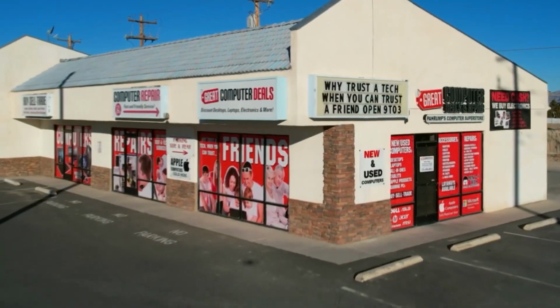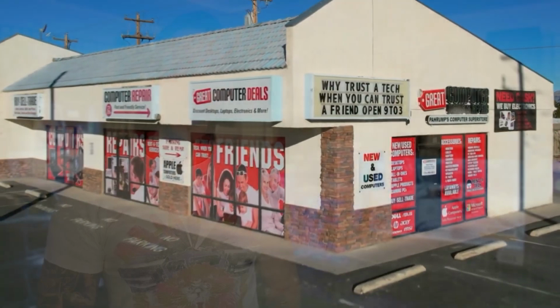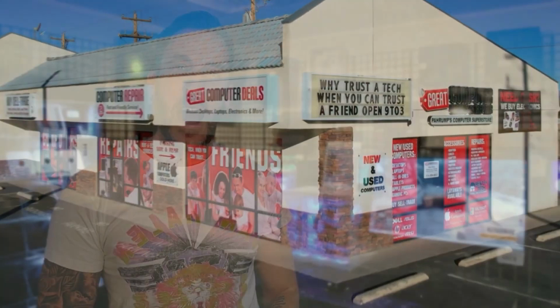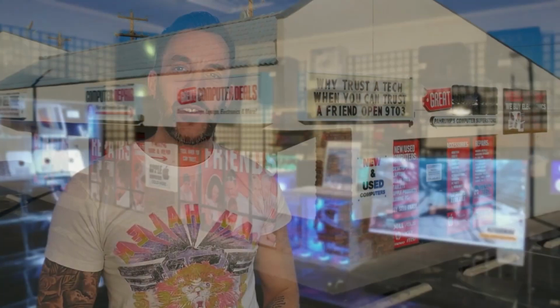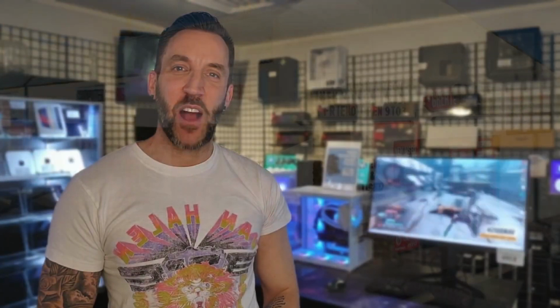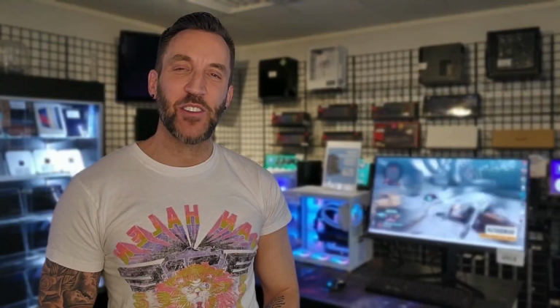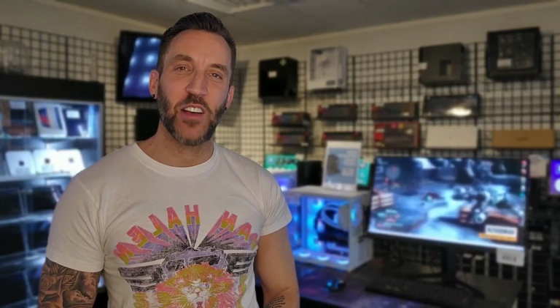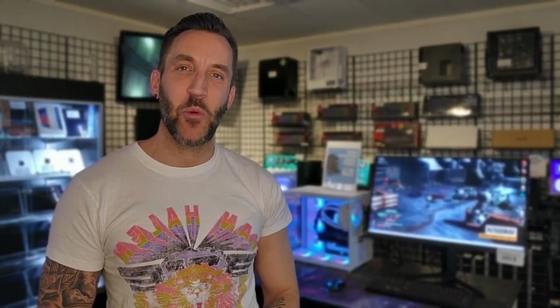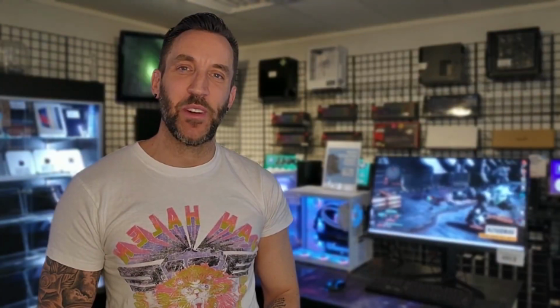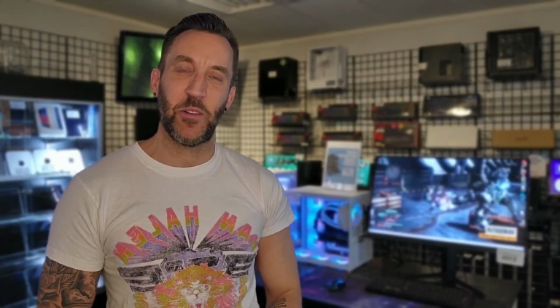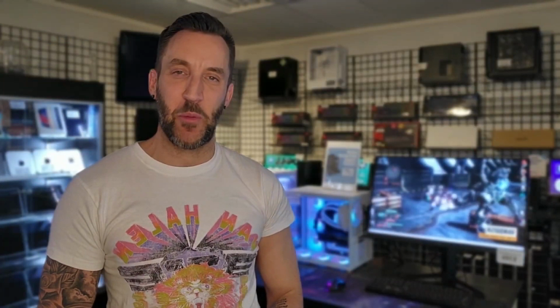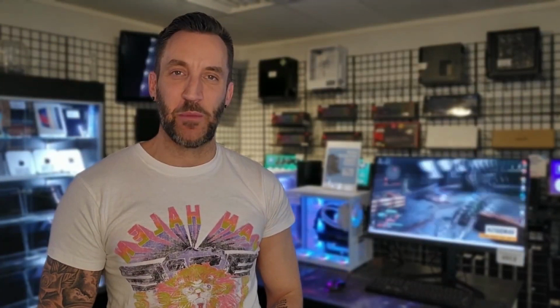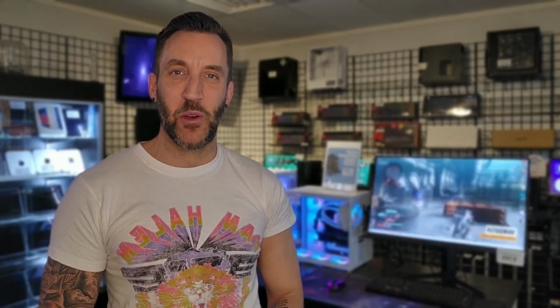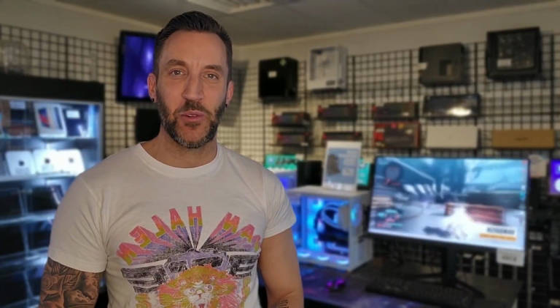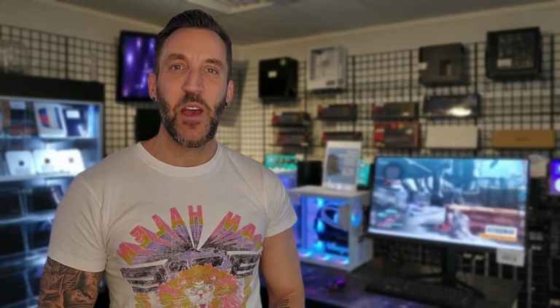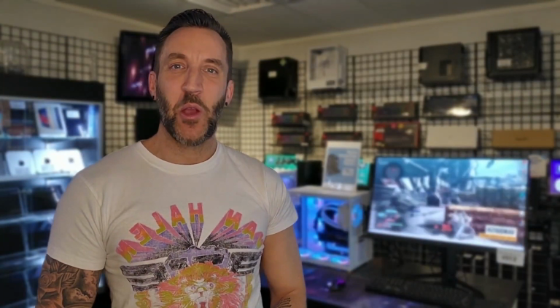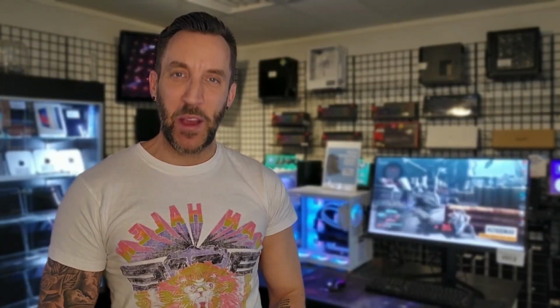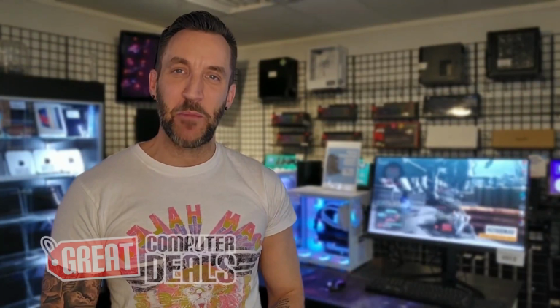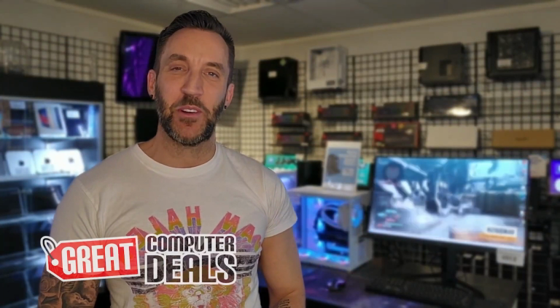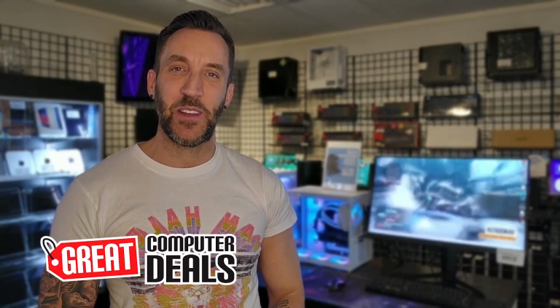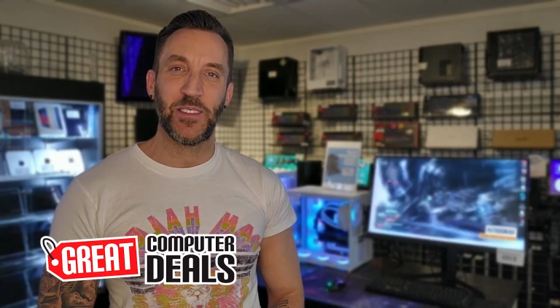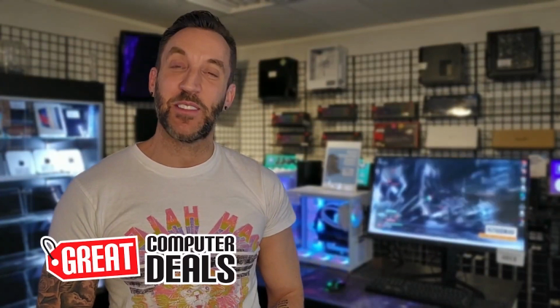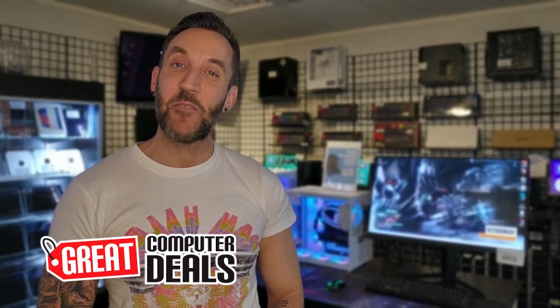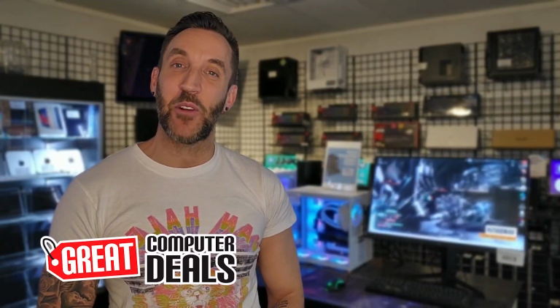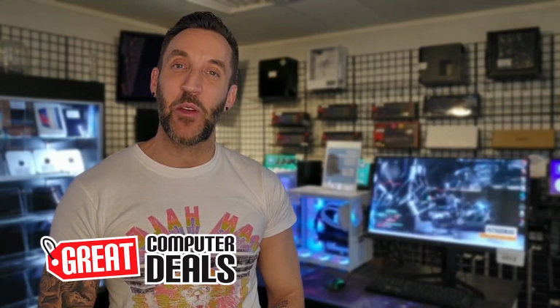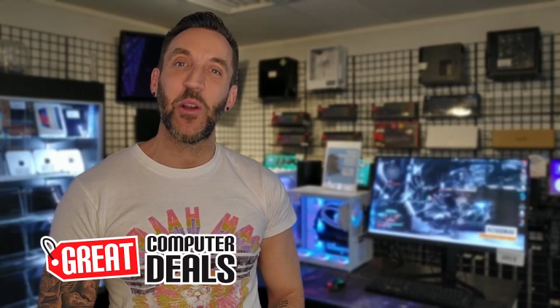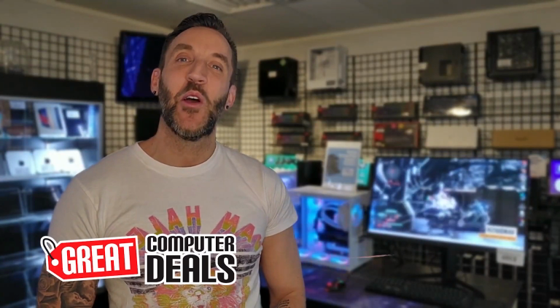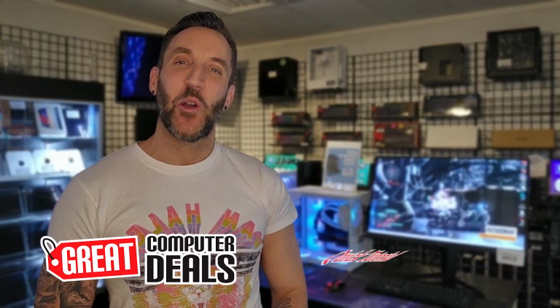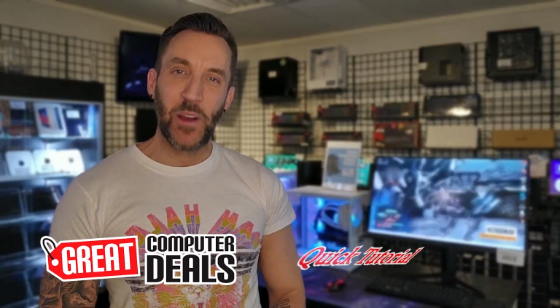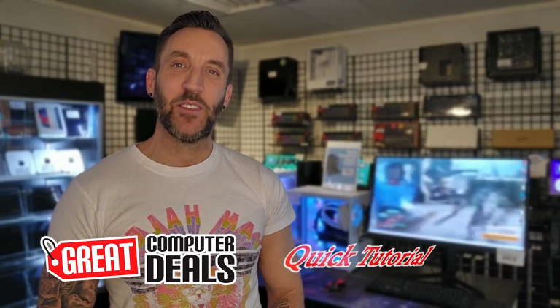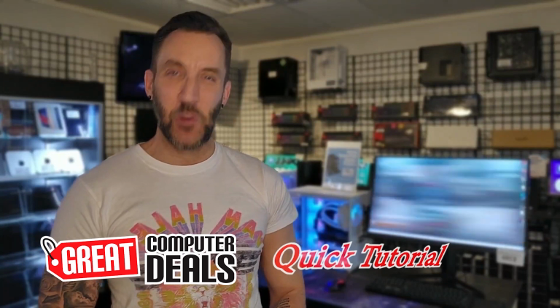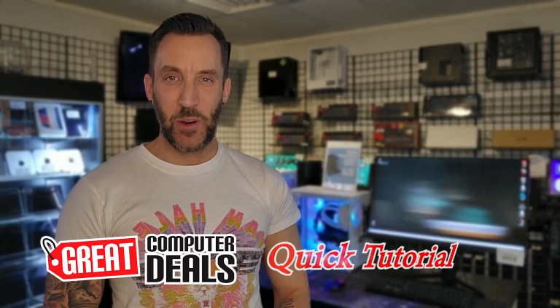Hey guys, Josh Osborne here with Perlm's own Great Computer Deals. It's time for another quick tutorial.